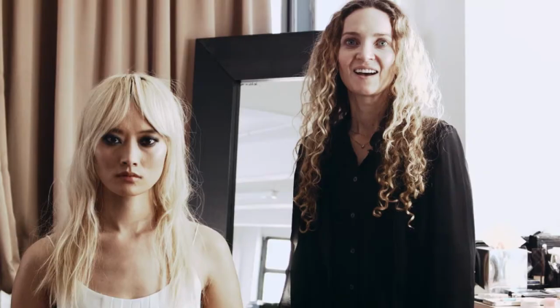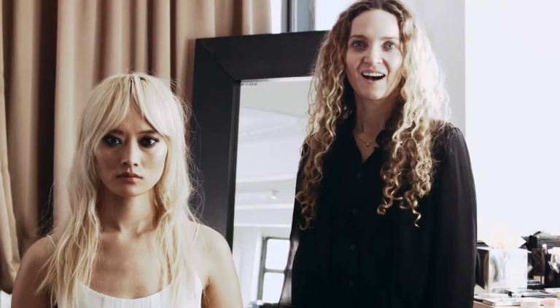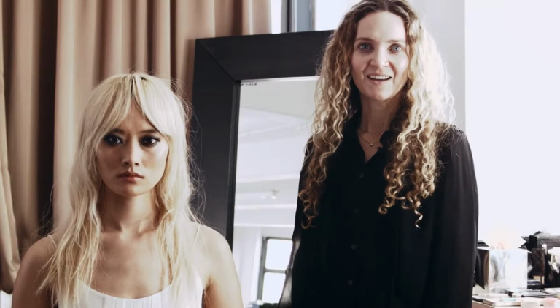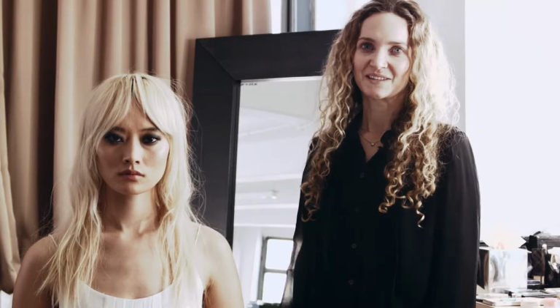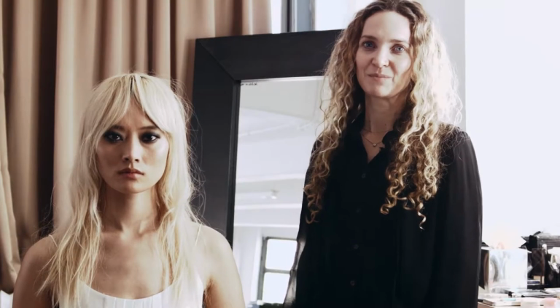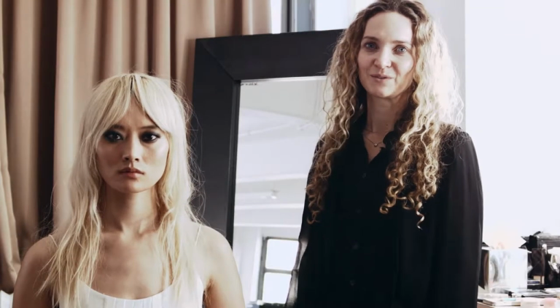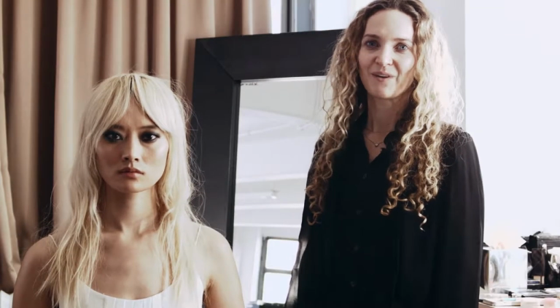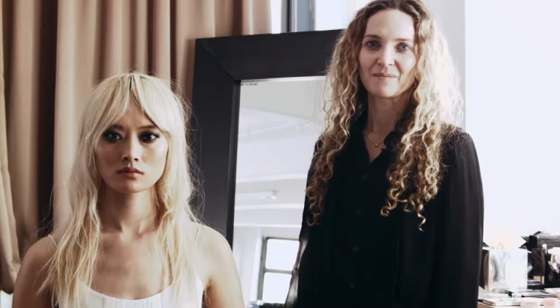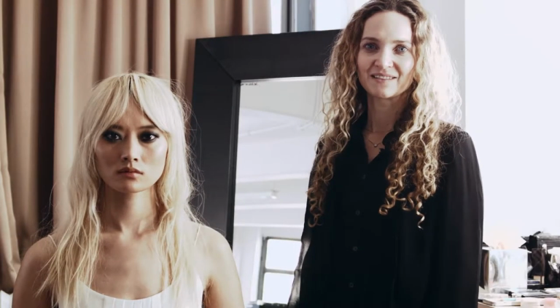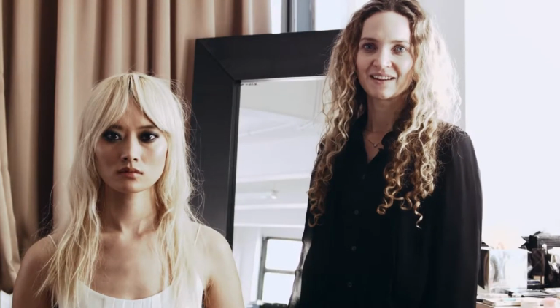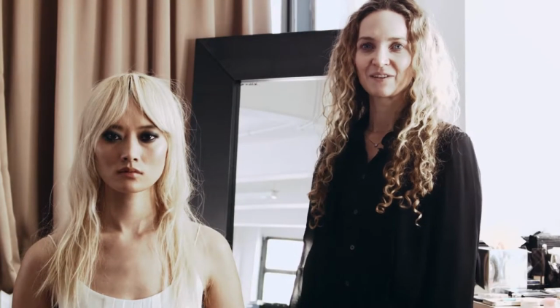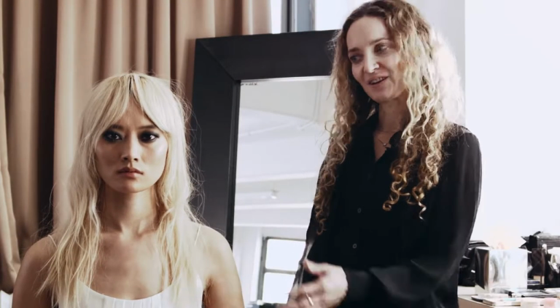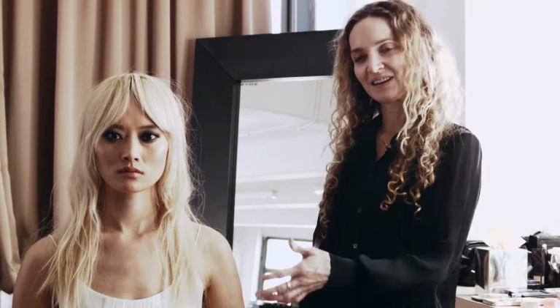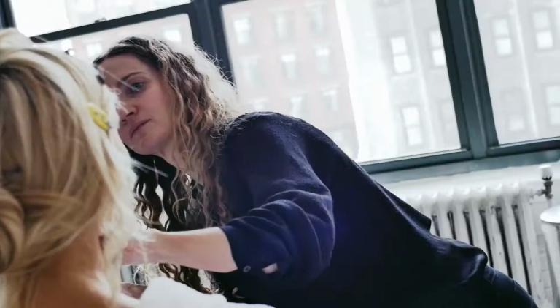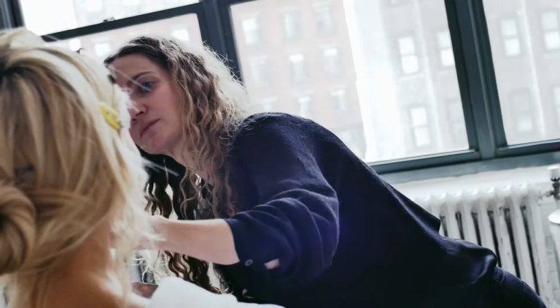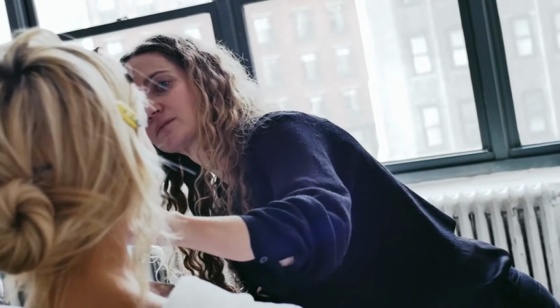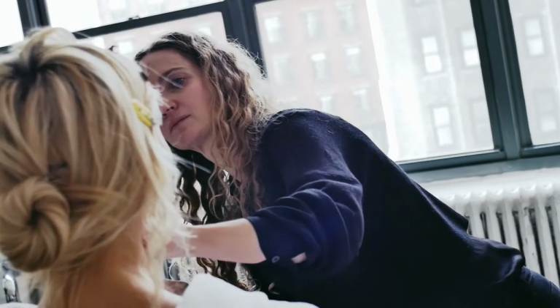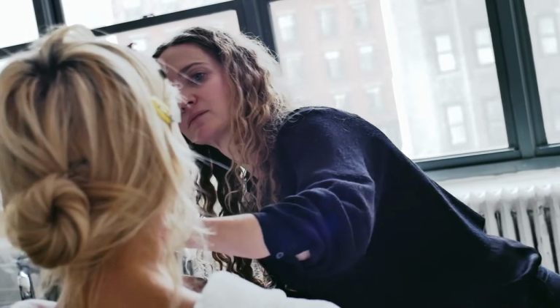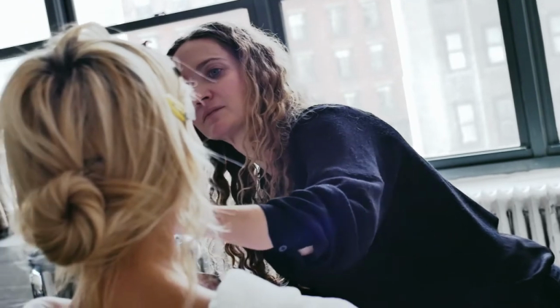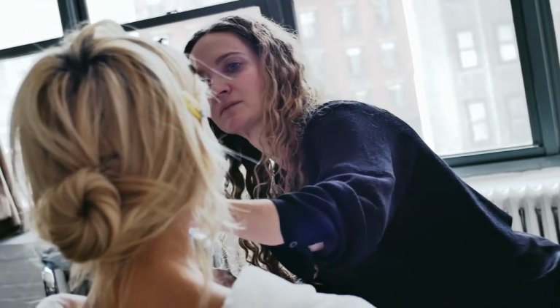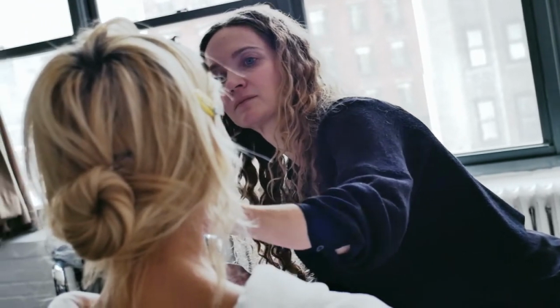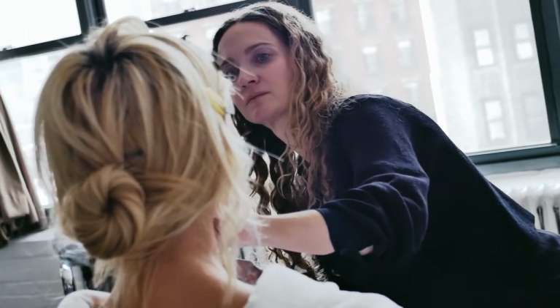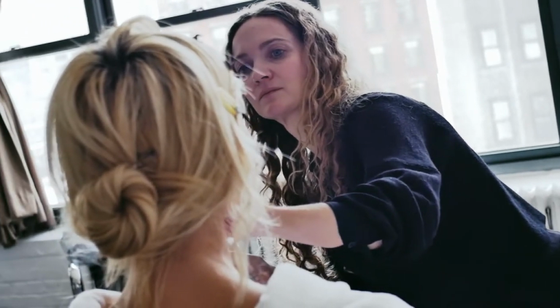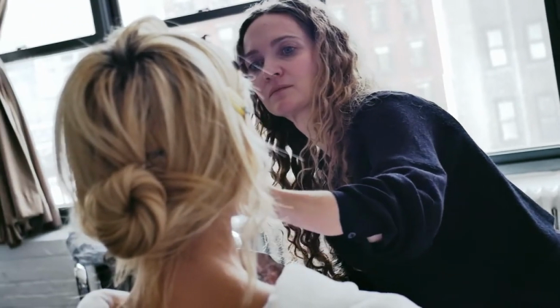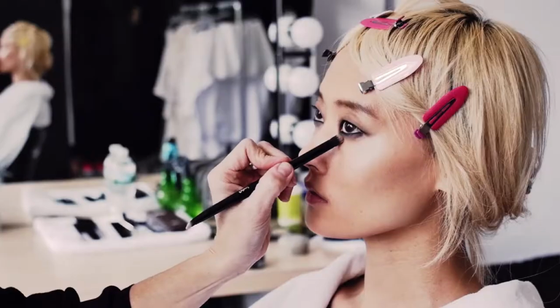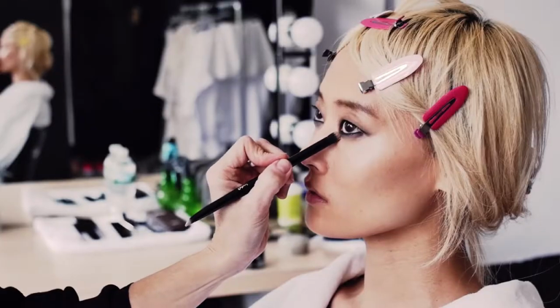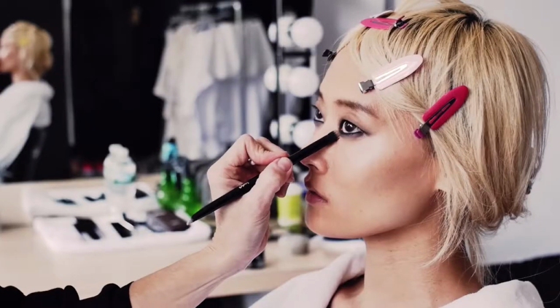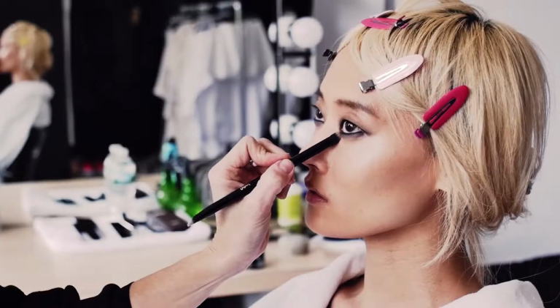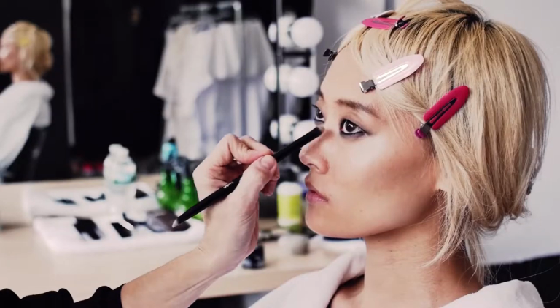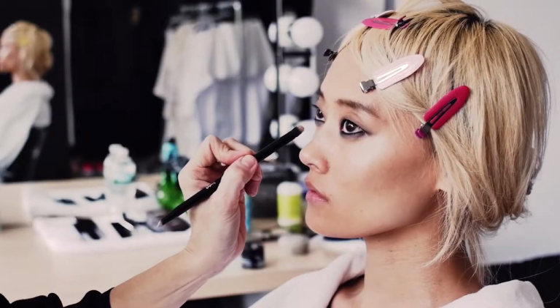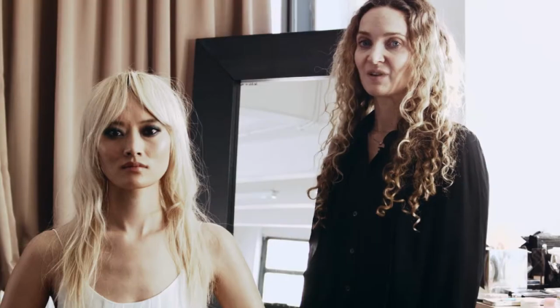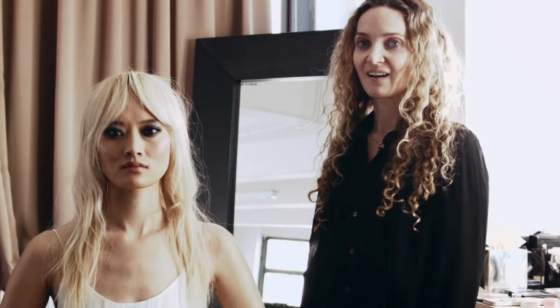Hi, I'm Justine Perdue. I'm here today with Xiaoxing and we're shooting for Story in Rain. I'm here to show you how to do a really great smokey eye.